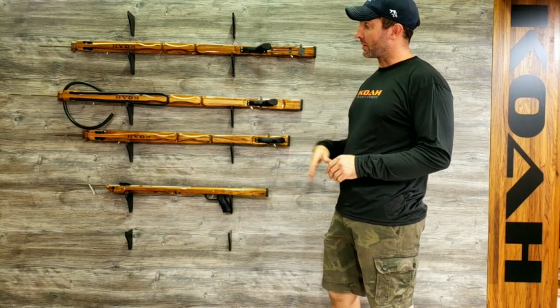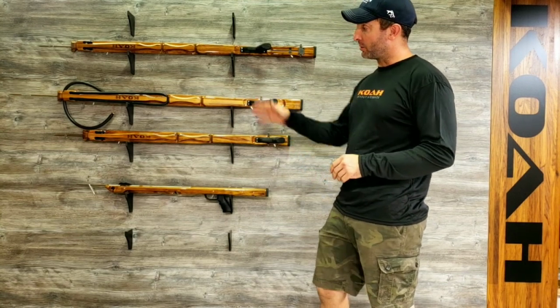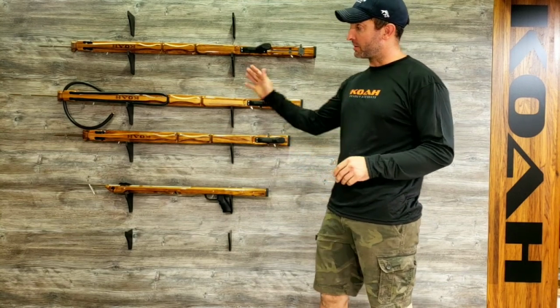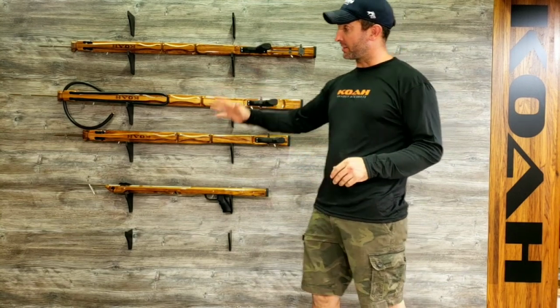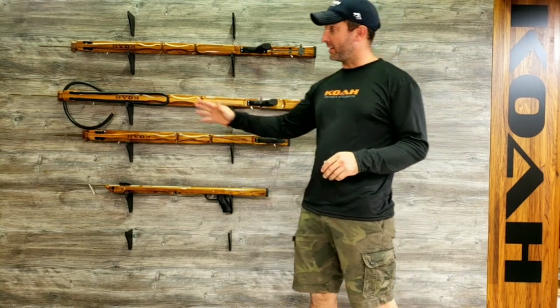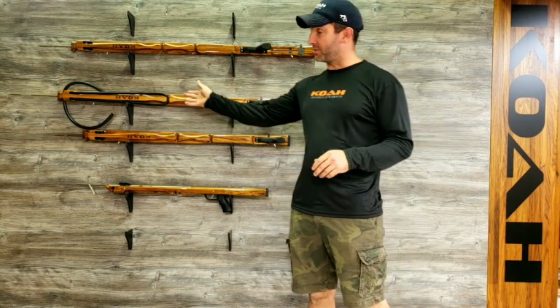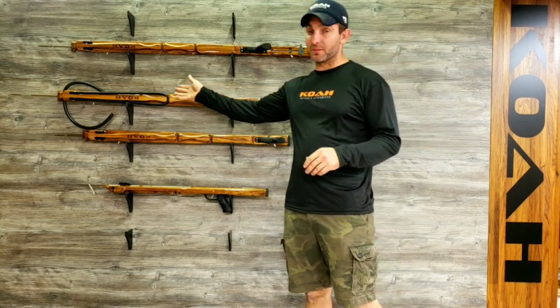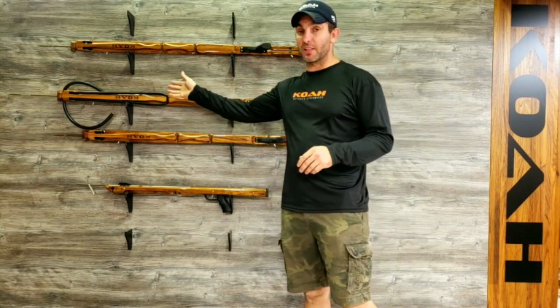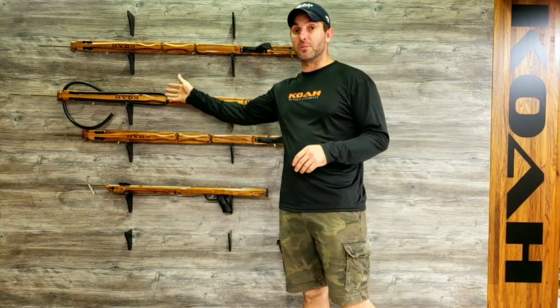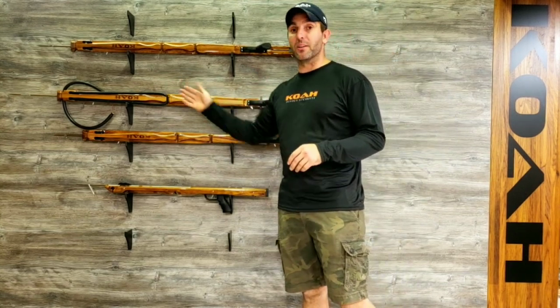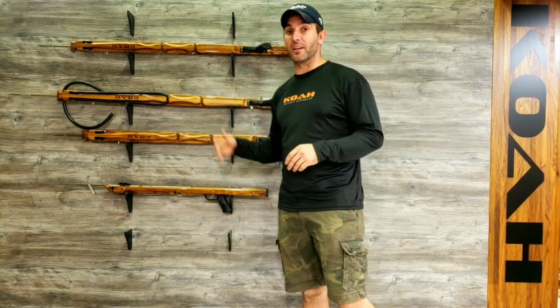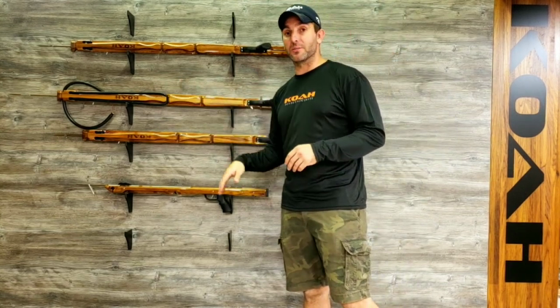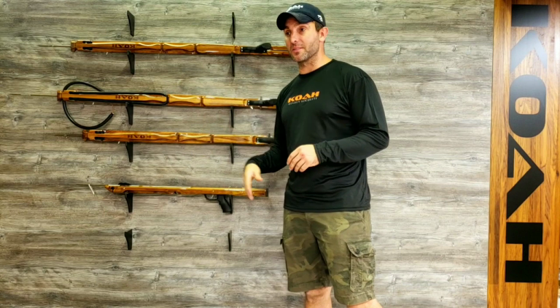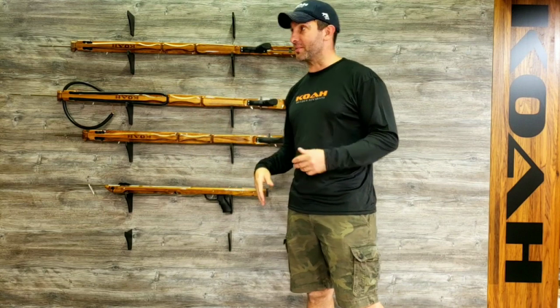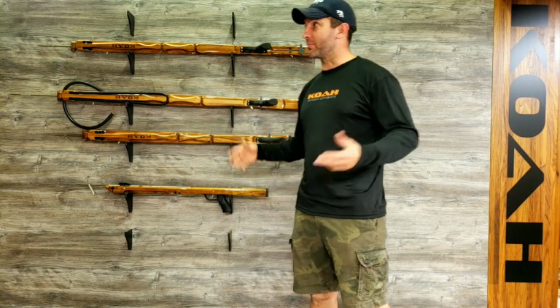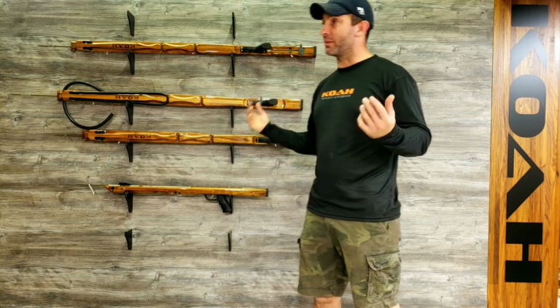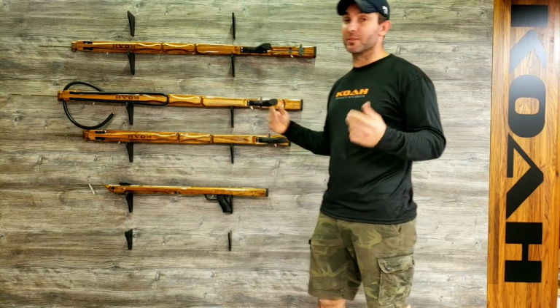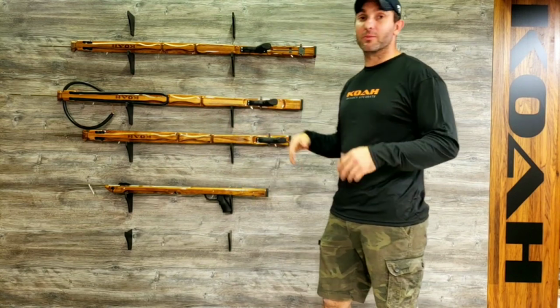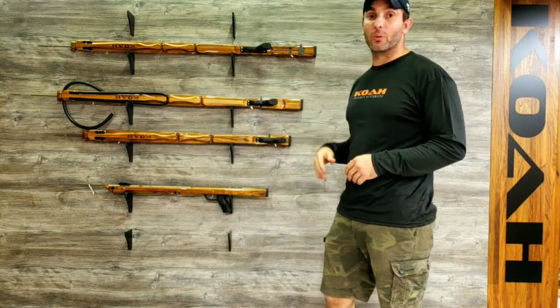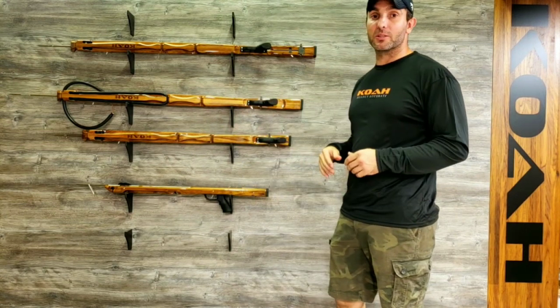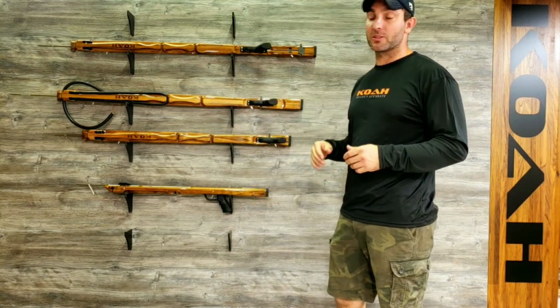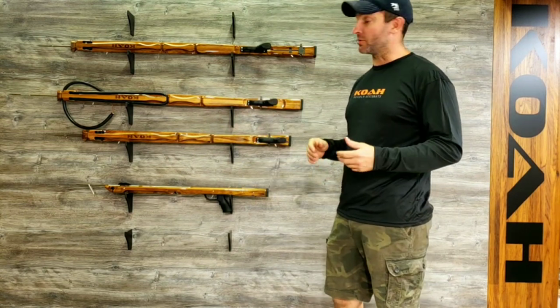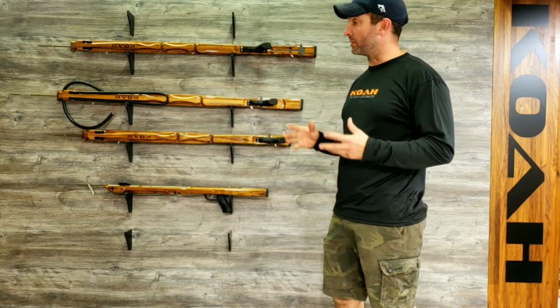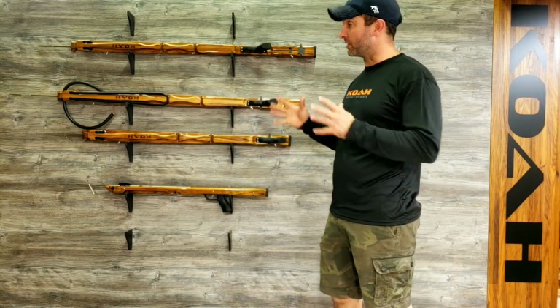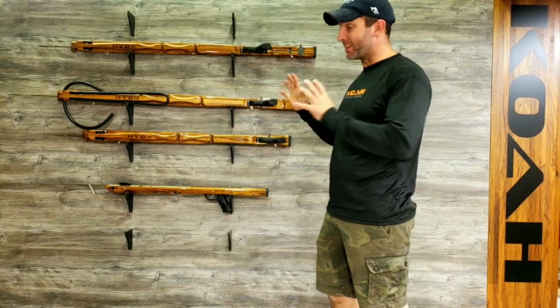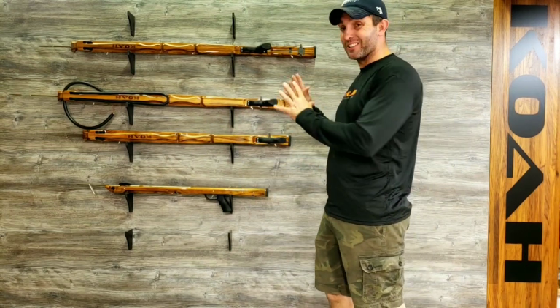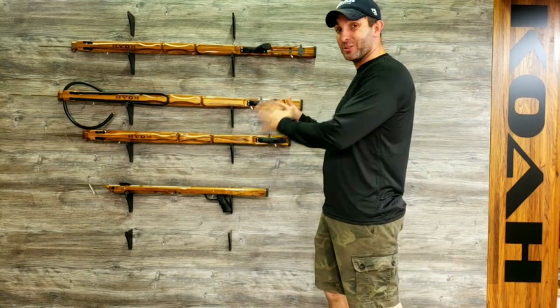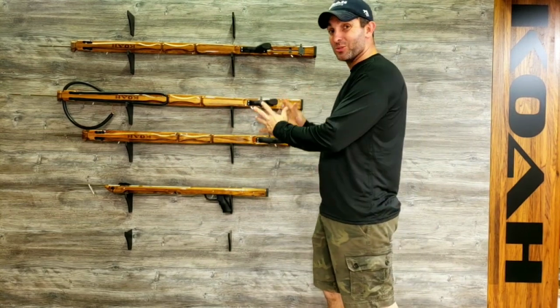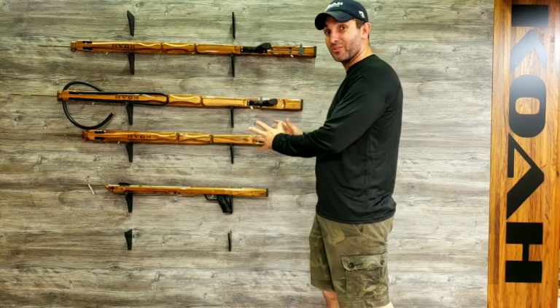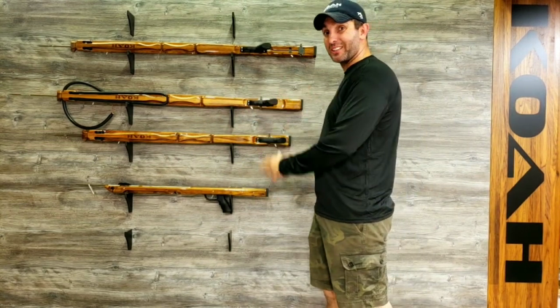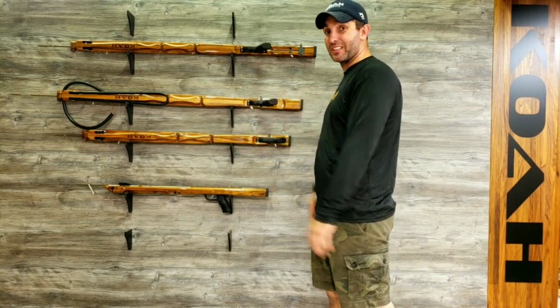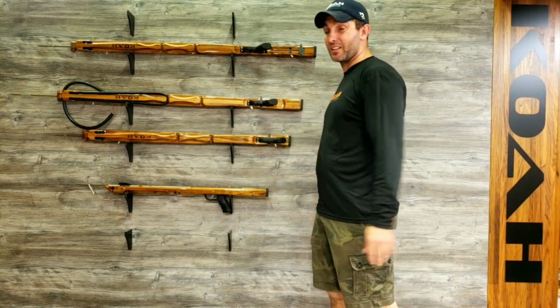Roller technology has actually been around since the 30s and 40s. Just nobody really made it a user-friendly gun.